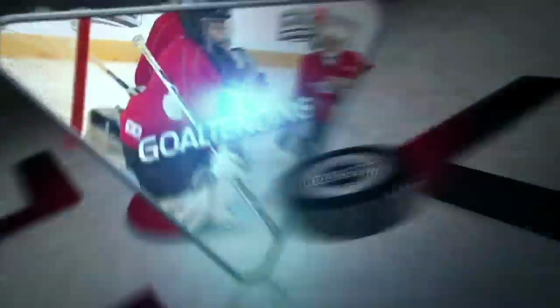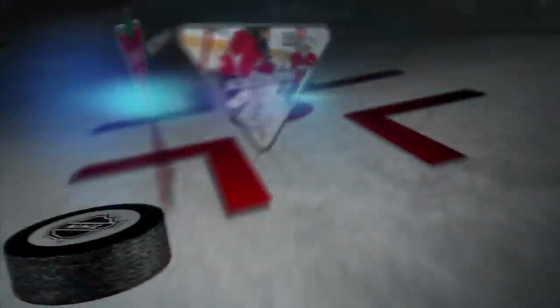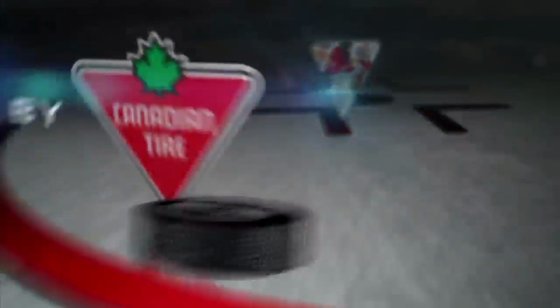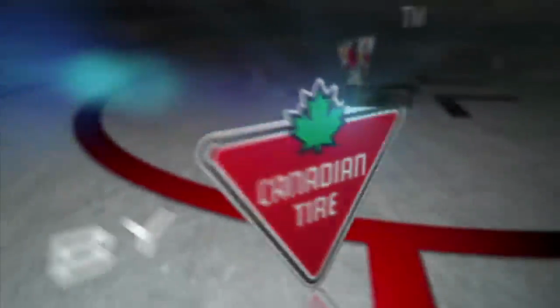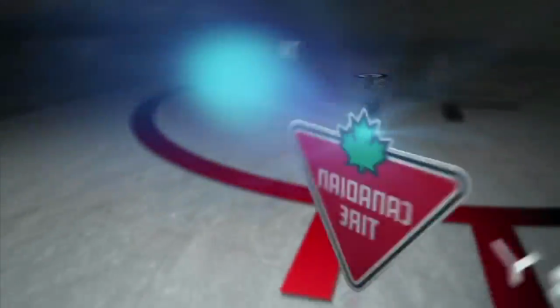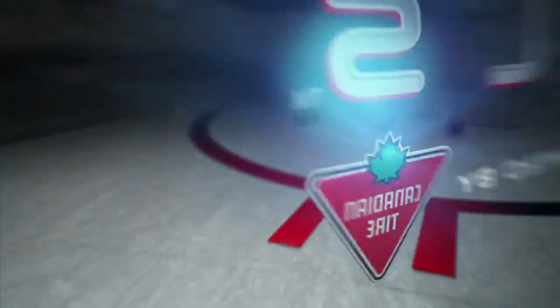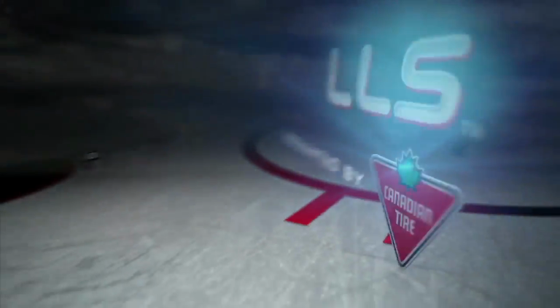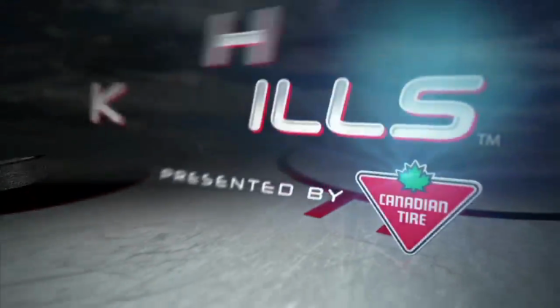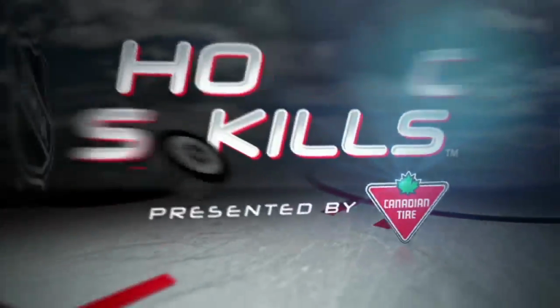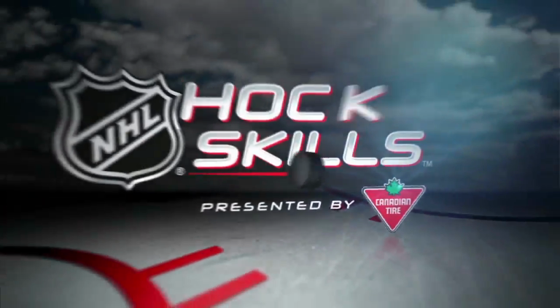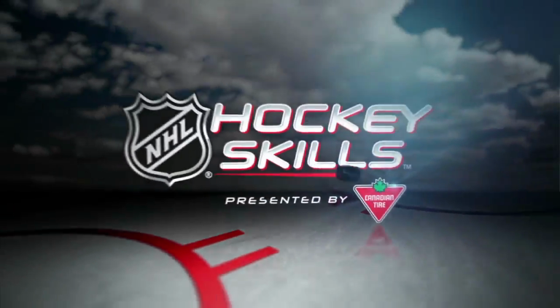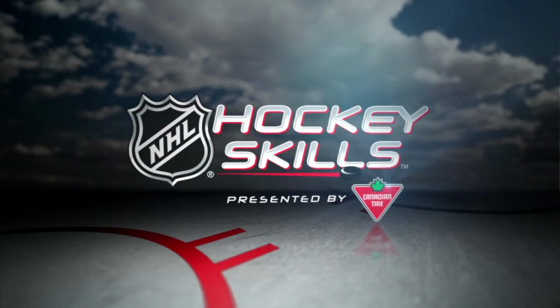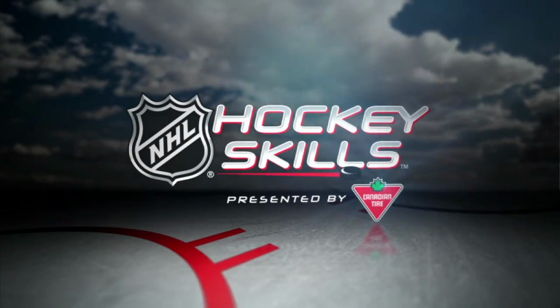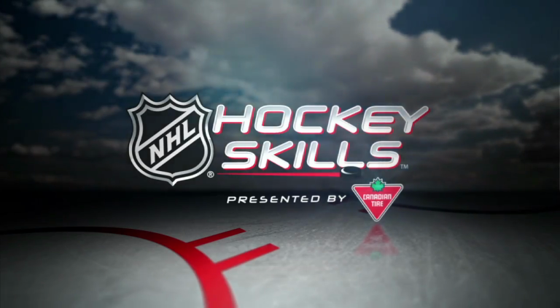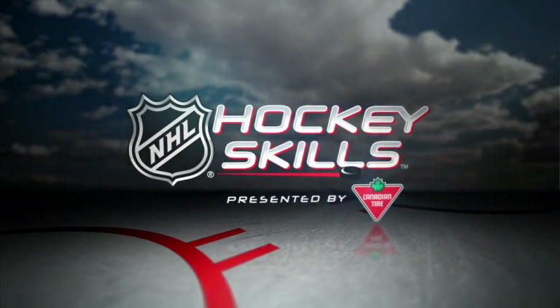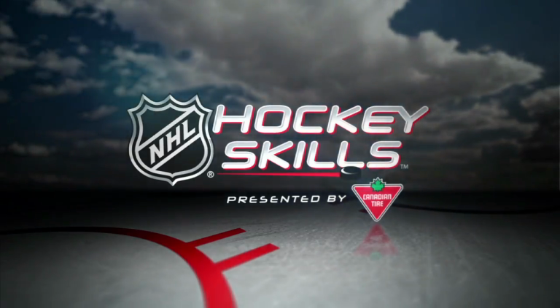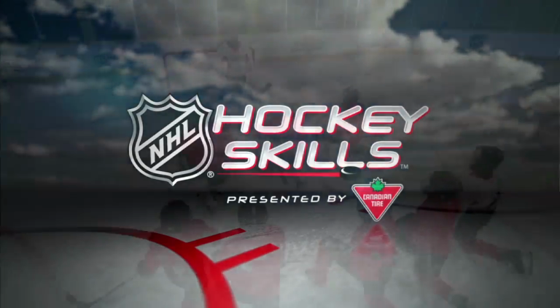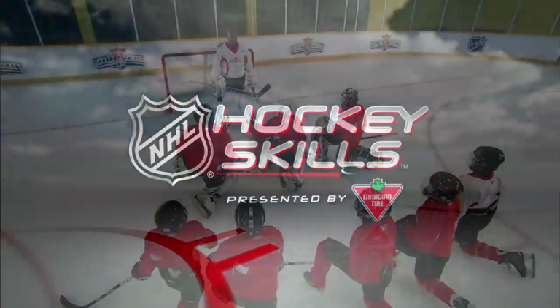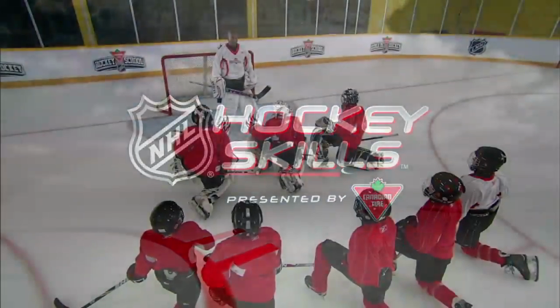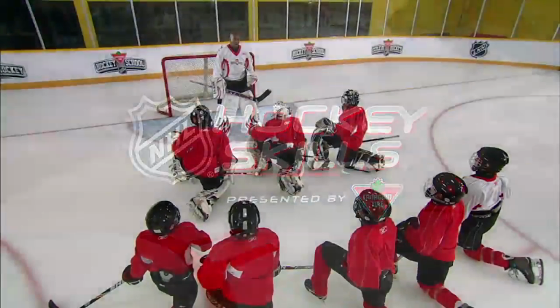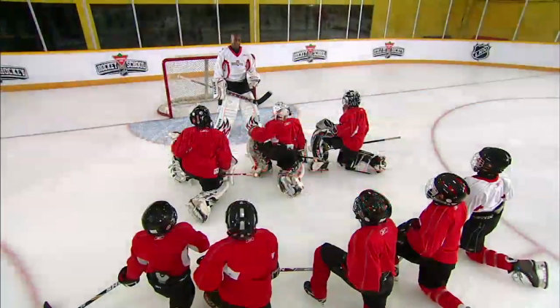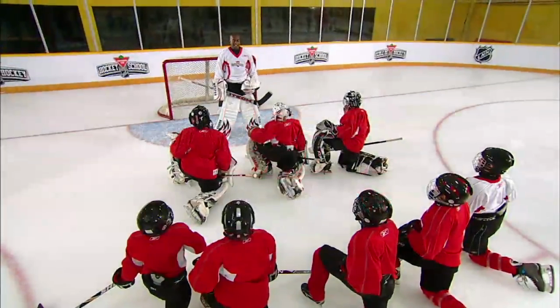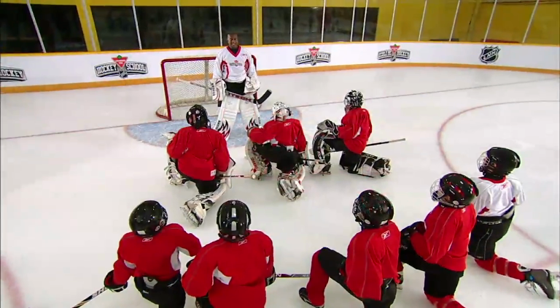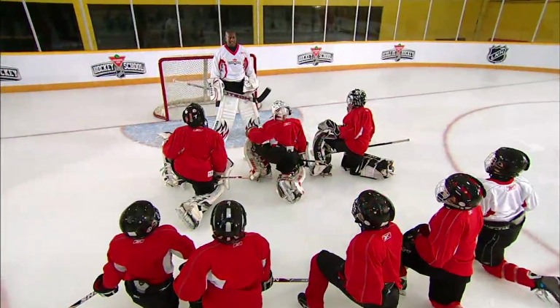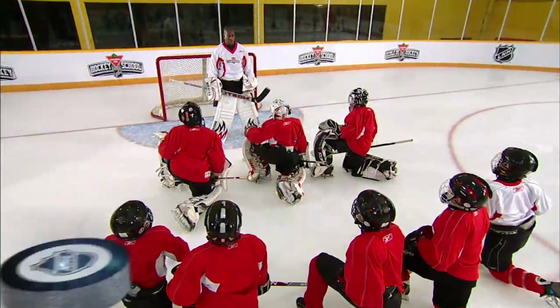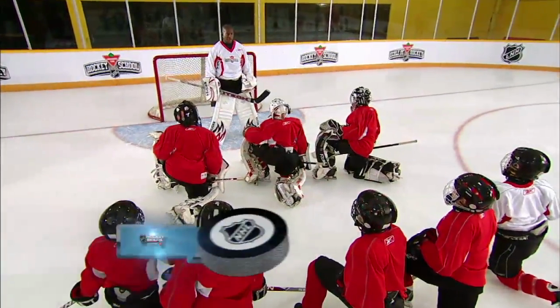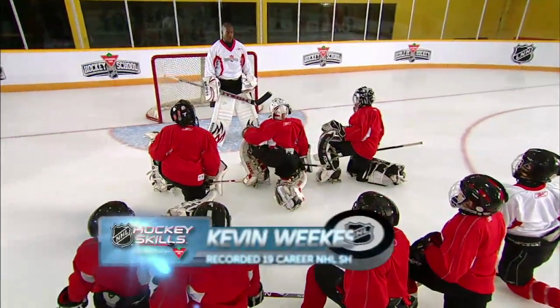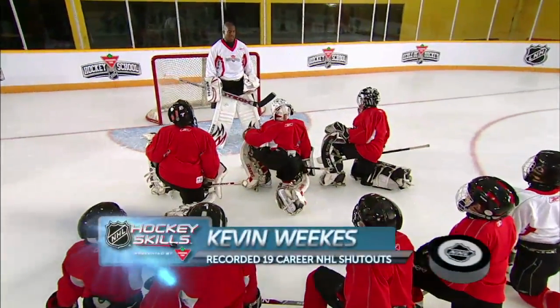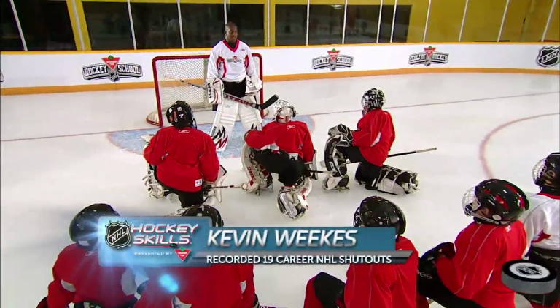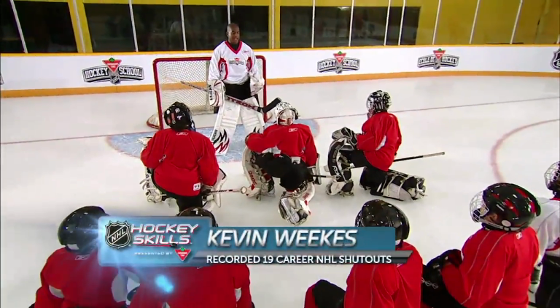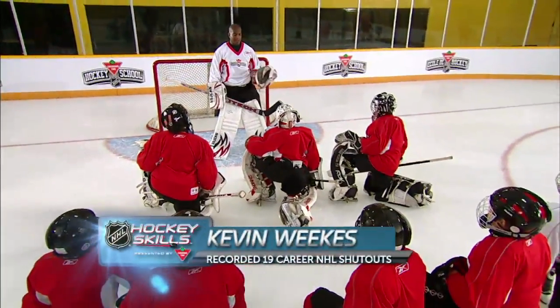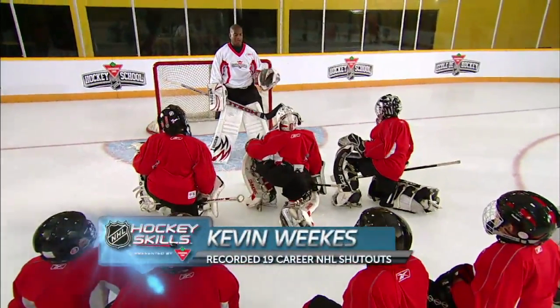This is NHL Hockey Skills presented by Canadian Tire. This next skill we're going to focus on is handling the puck.